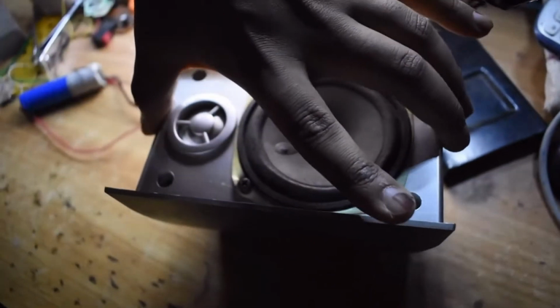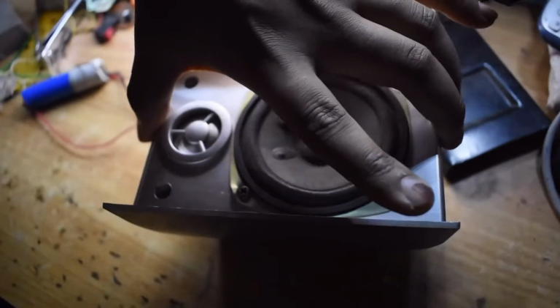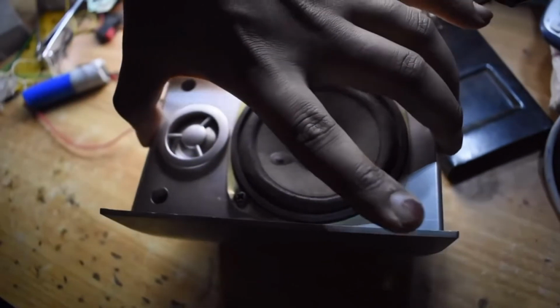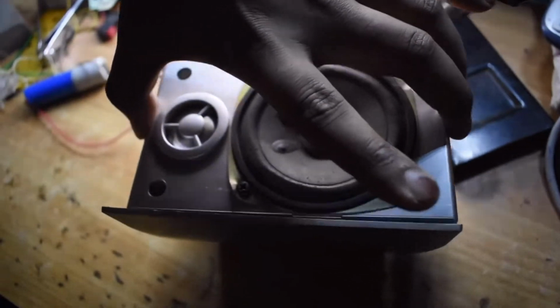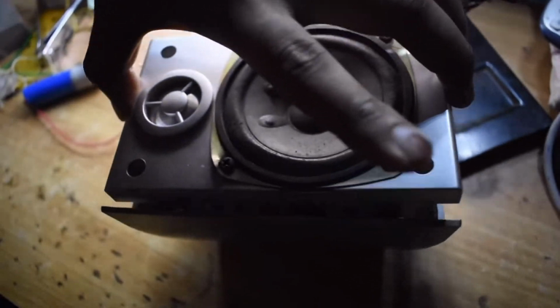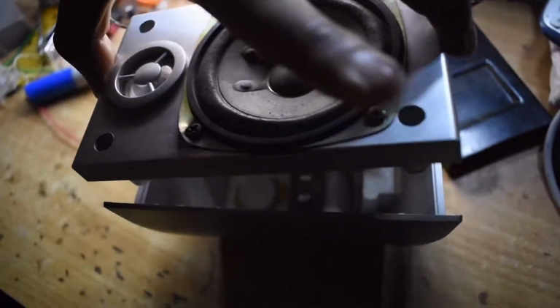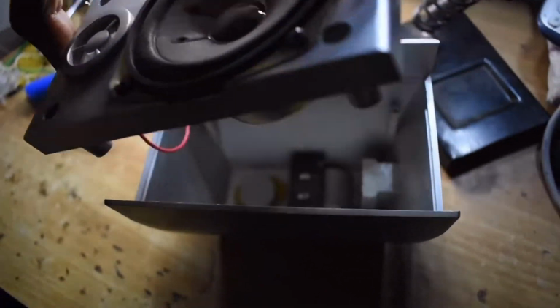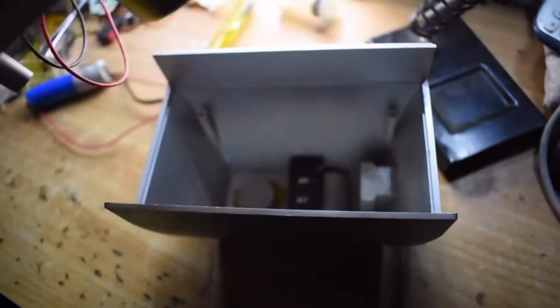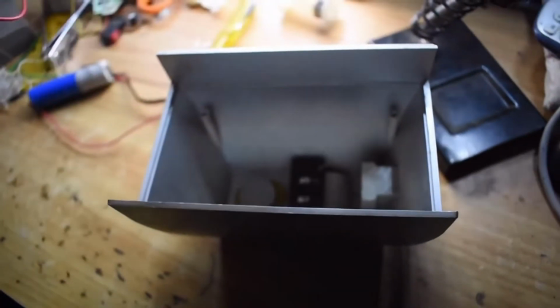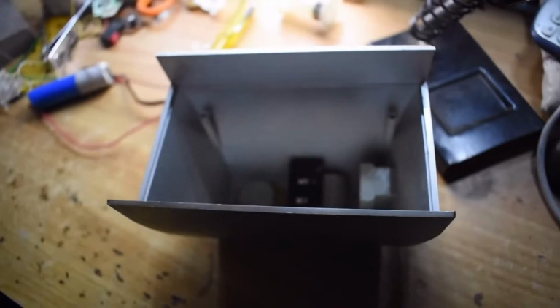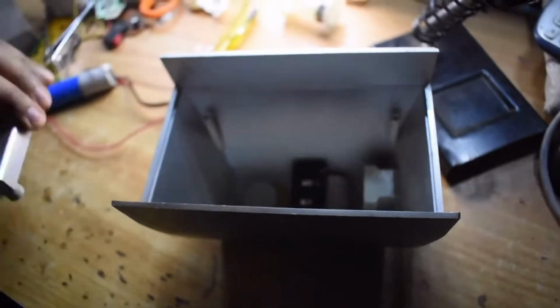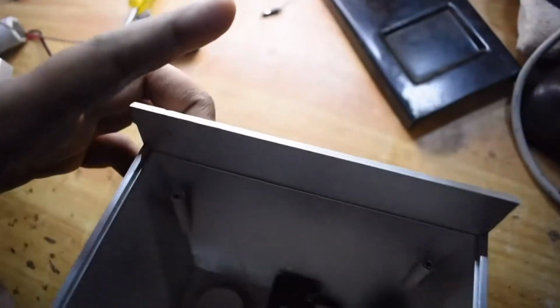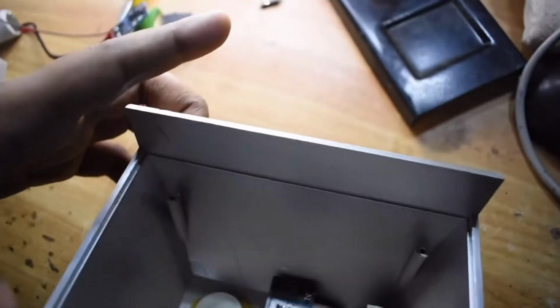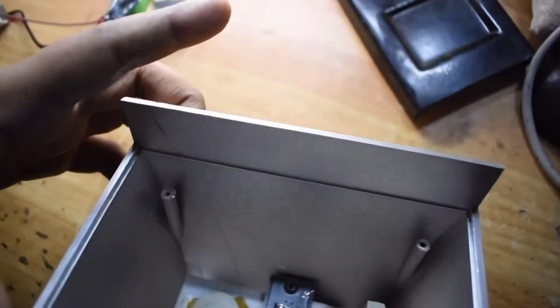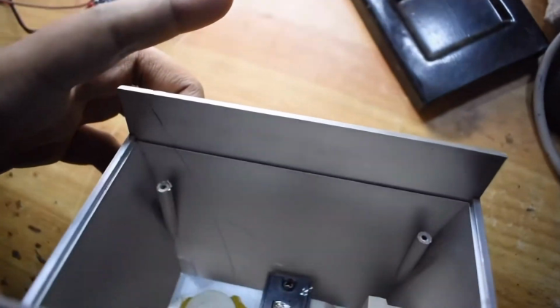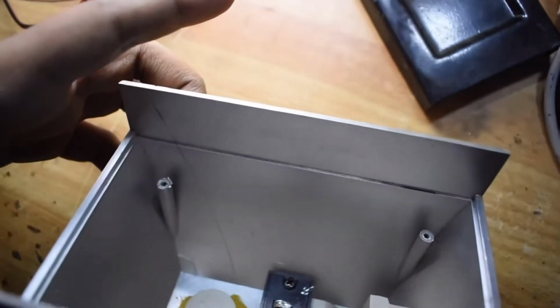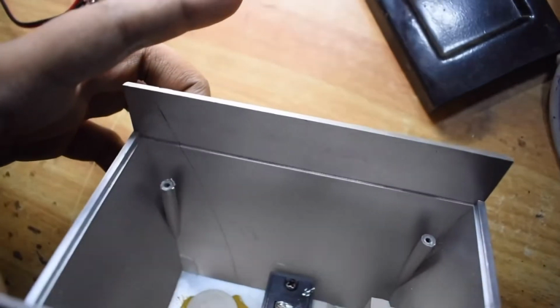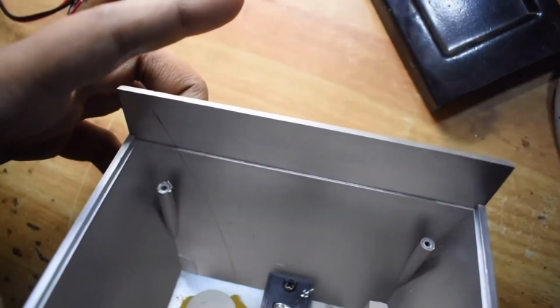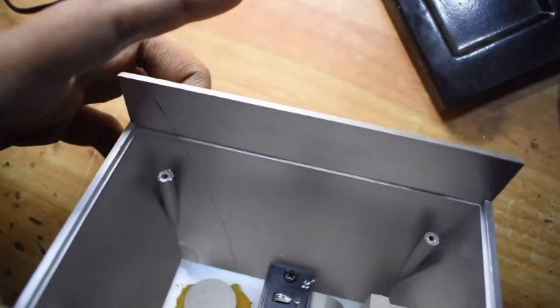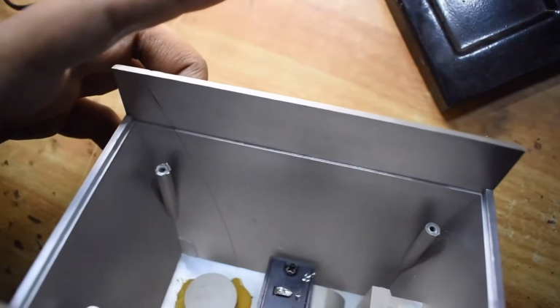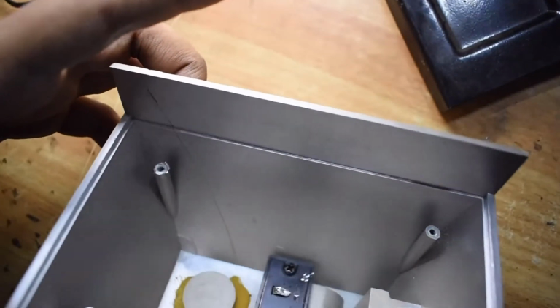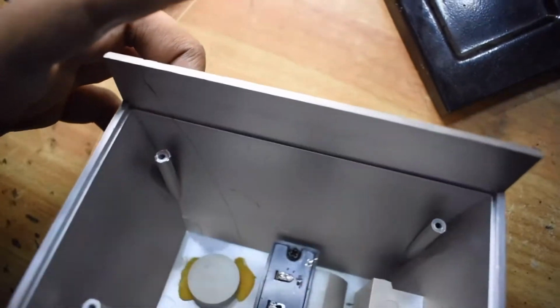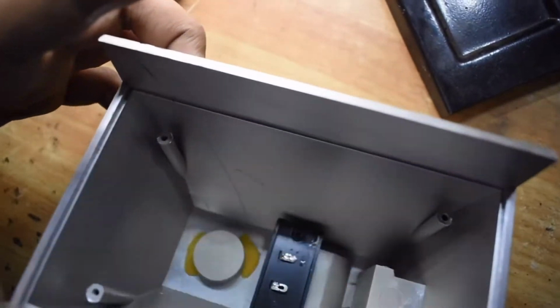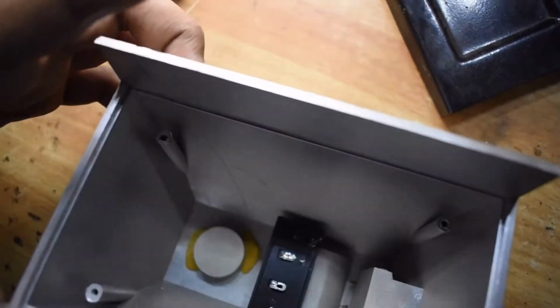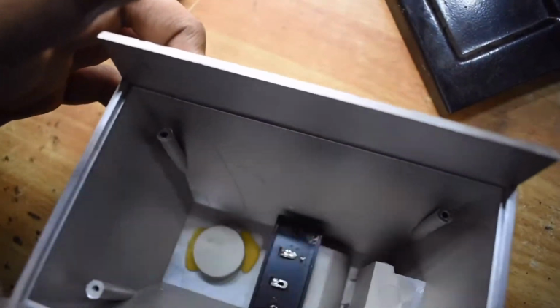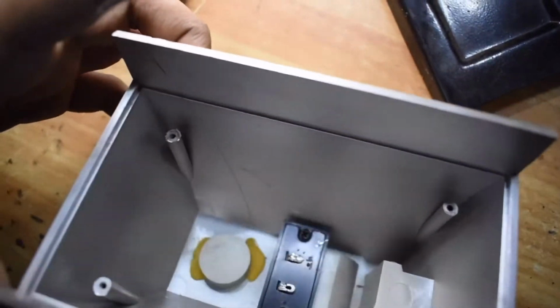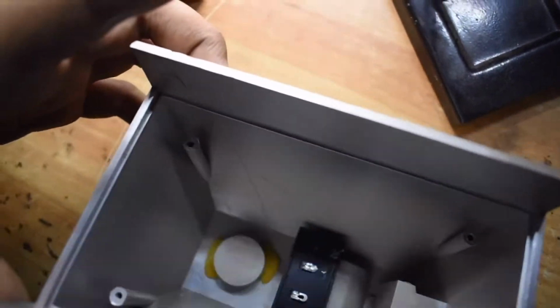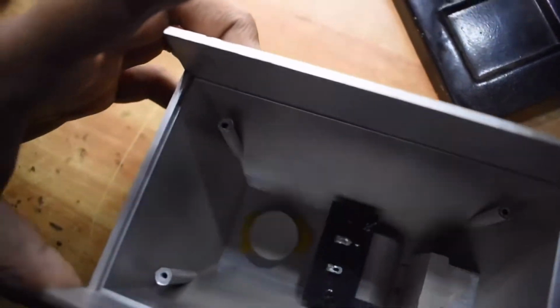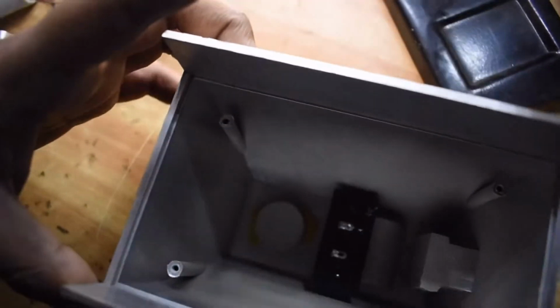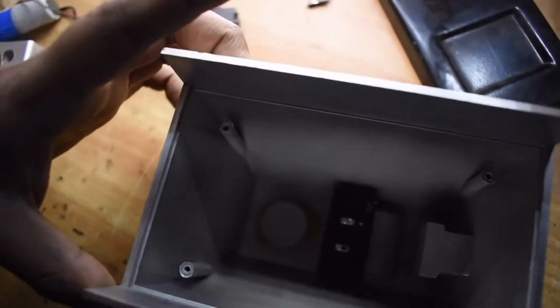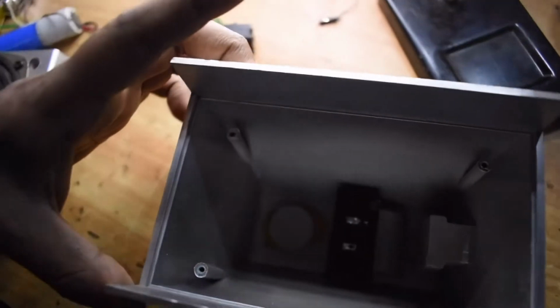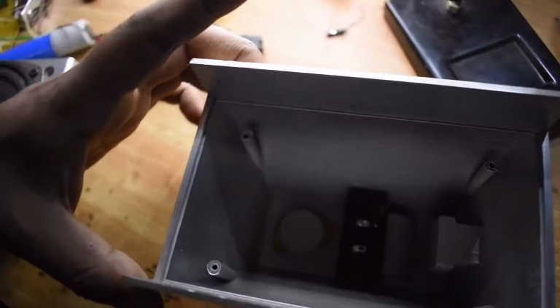This is how the cabinet looks on the inside and how much space I have to put everything into it.